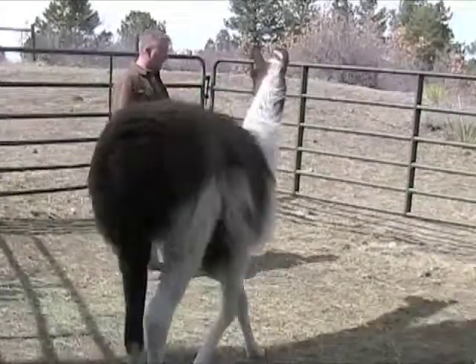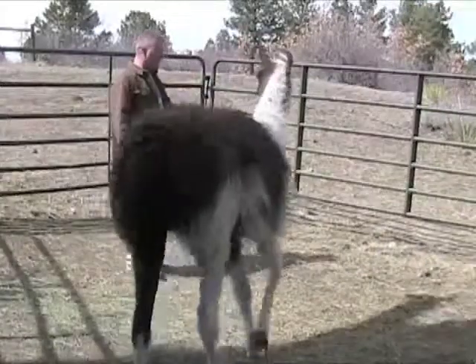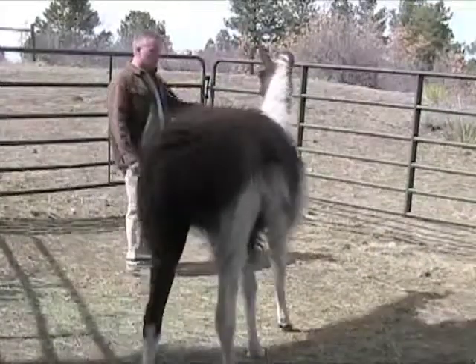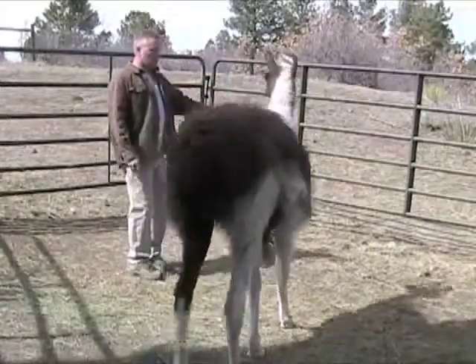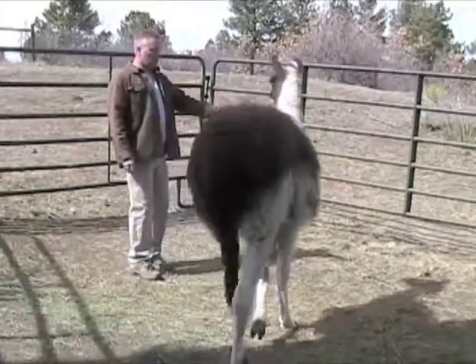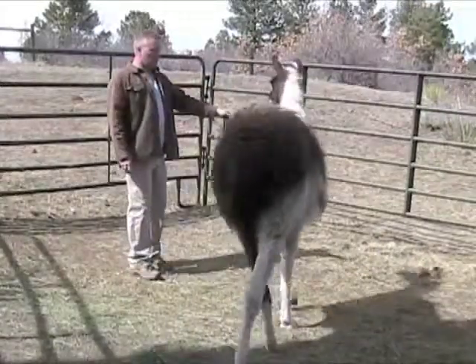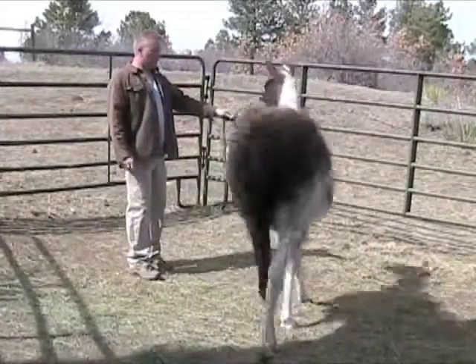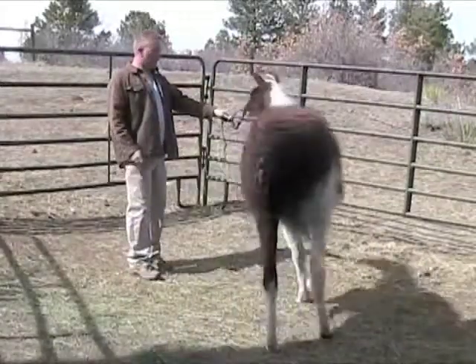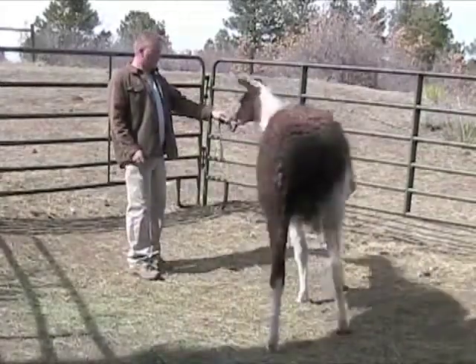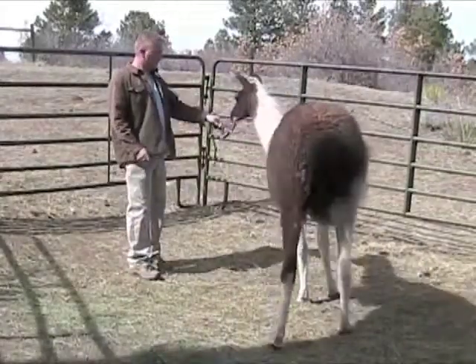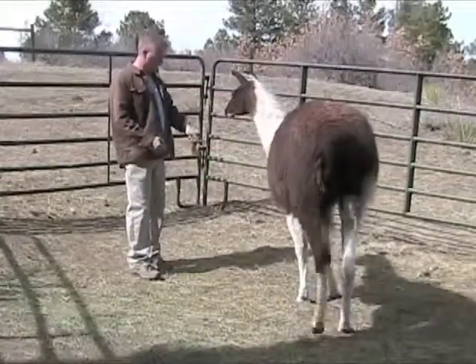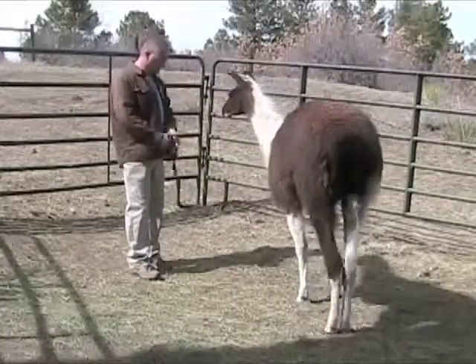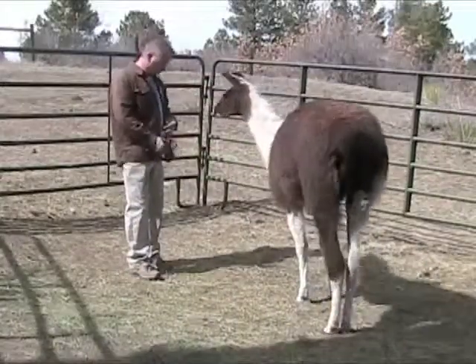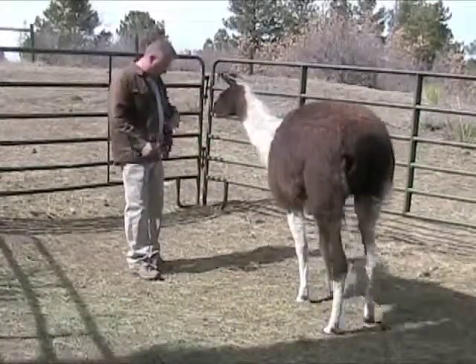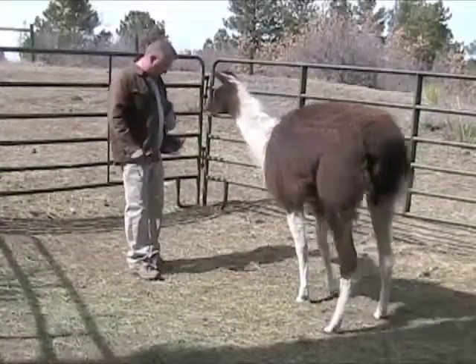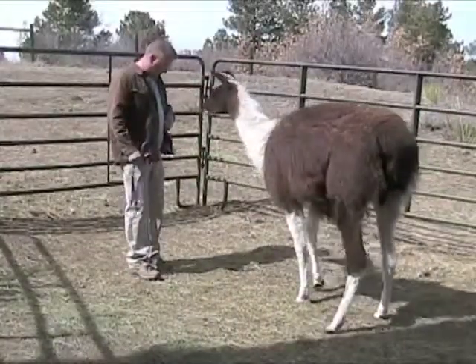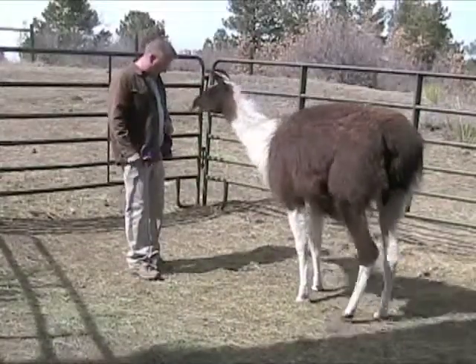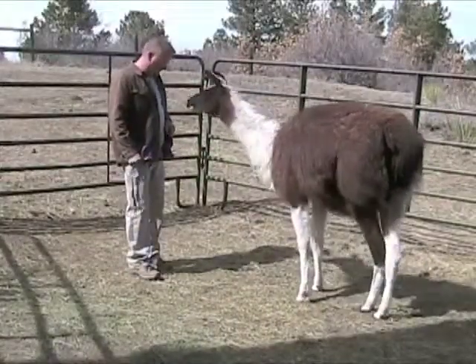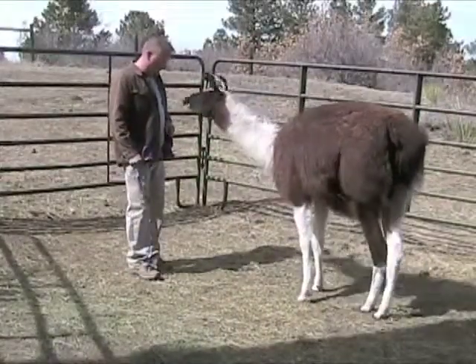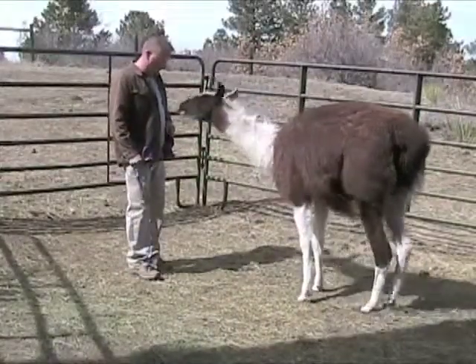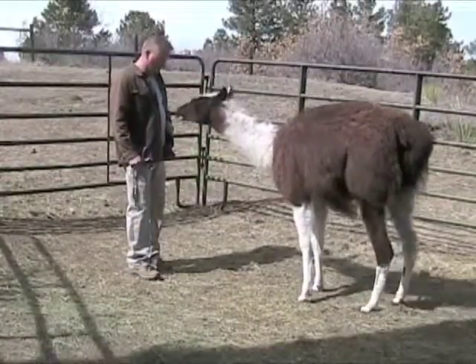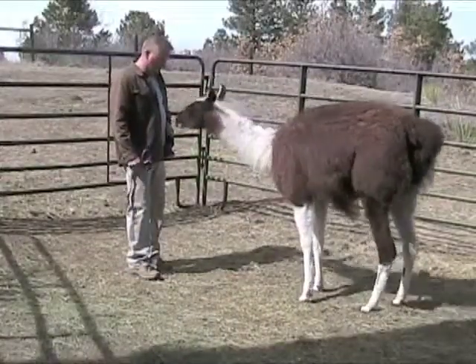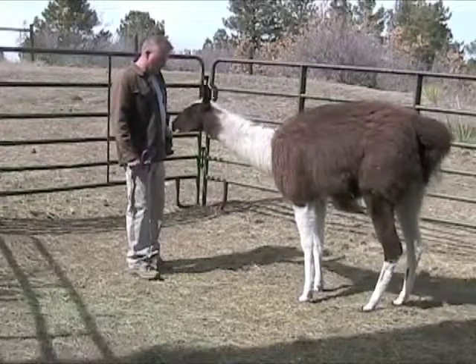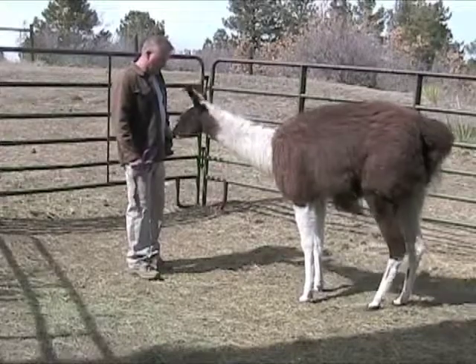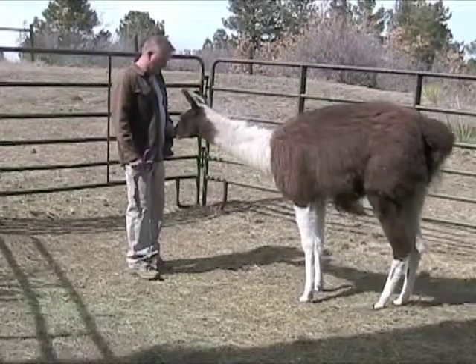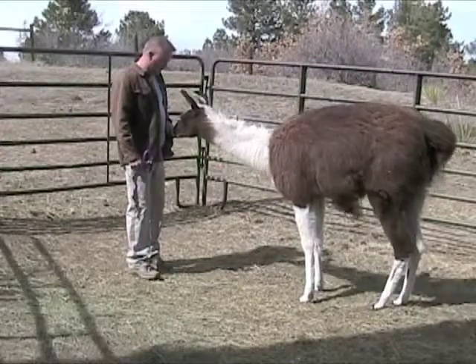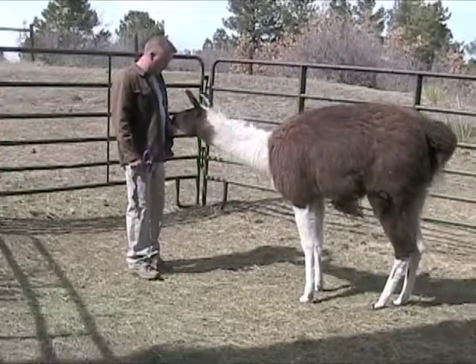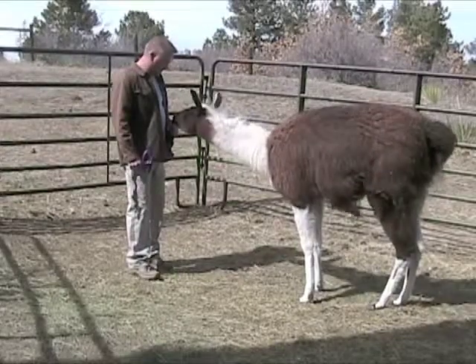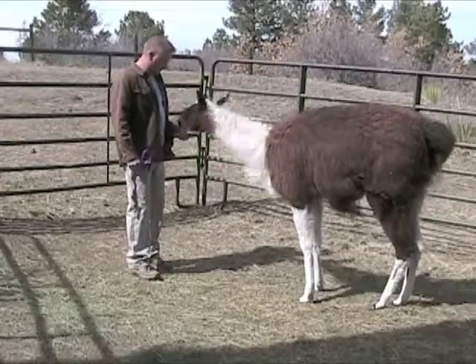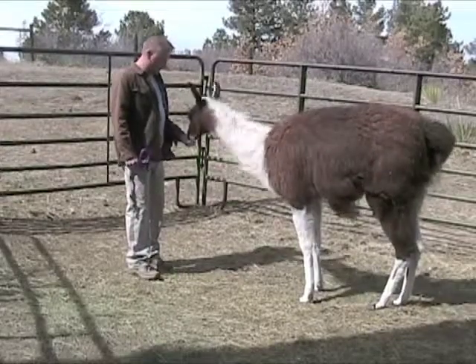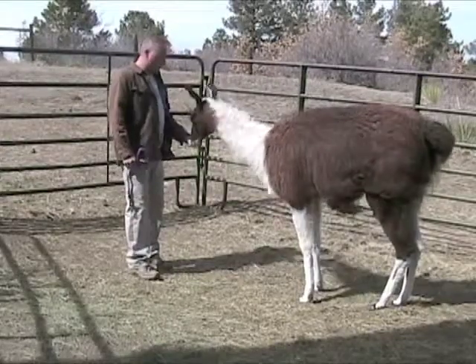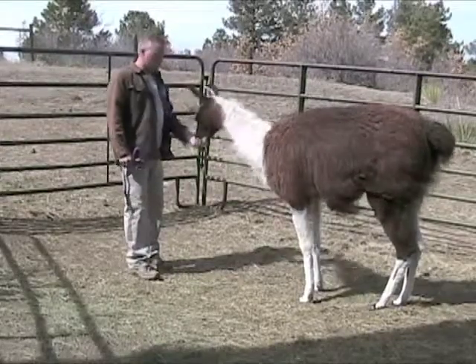Here I've changed it to work with the actual halter, again changing the target but still working on the same focus.